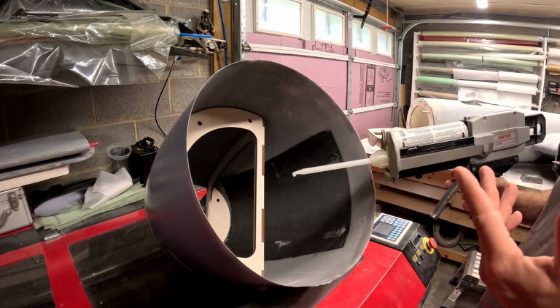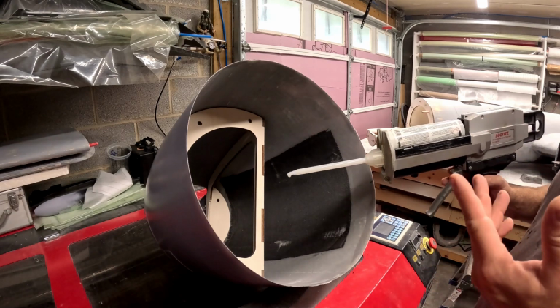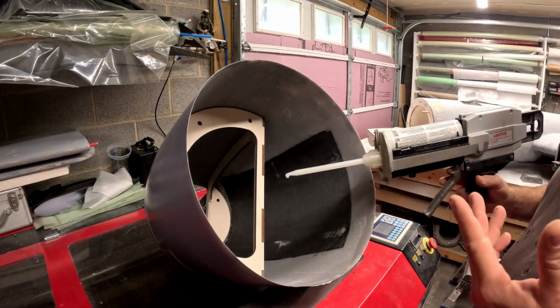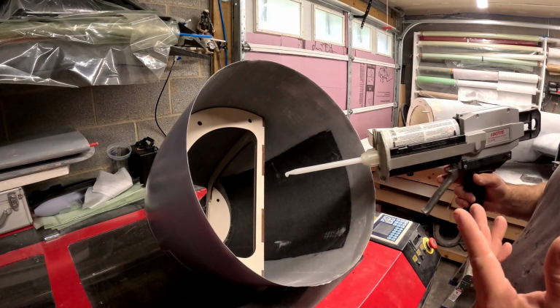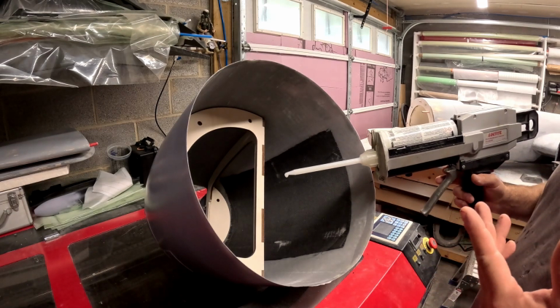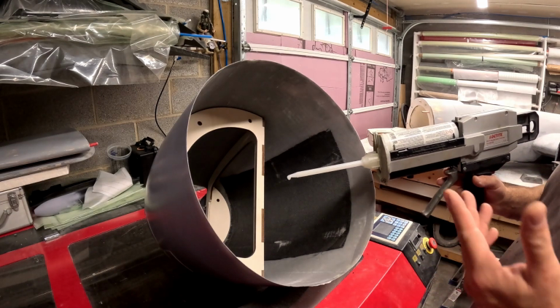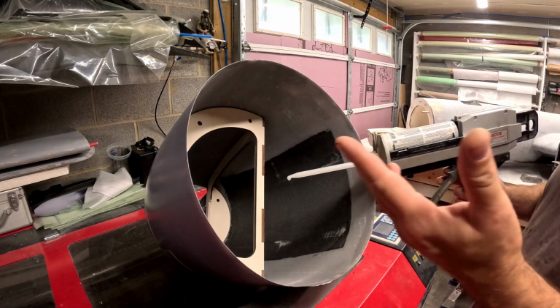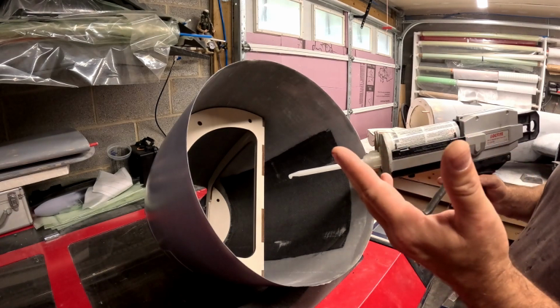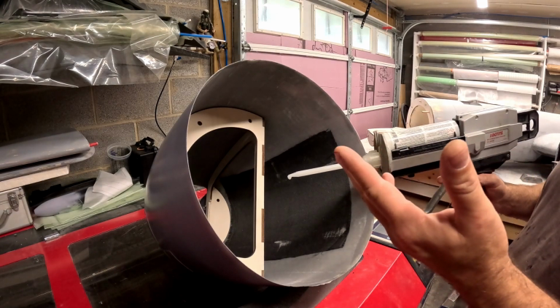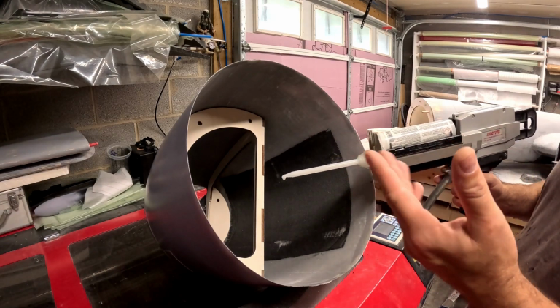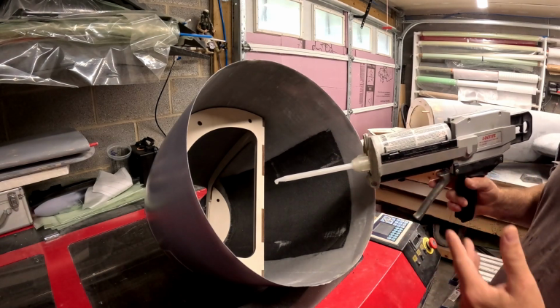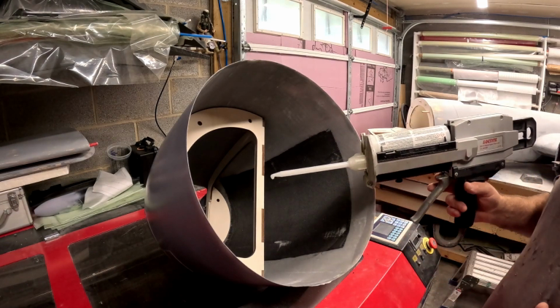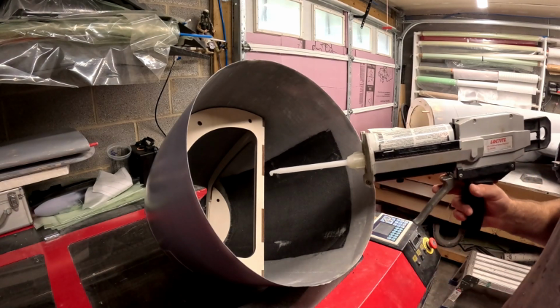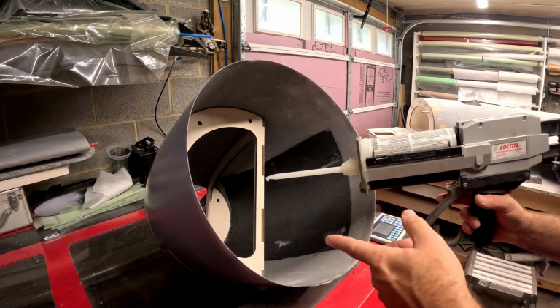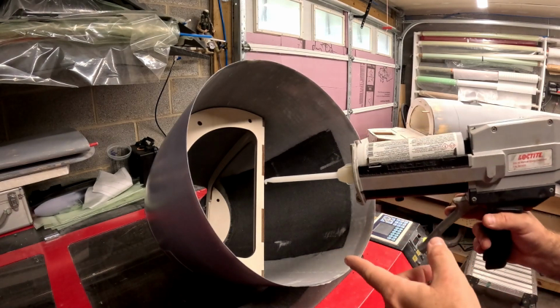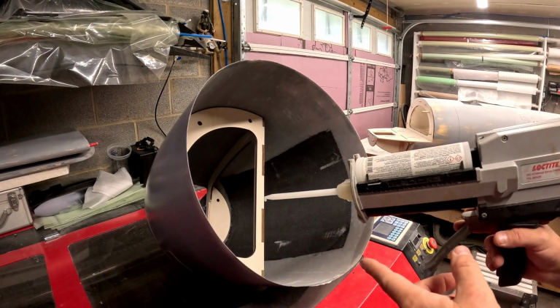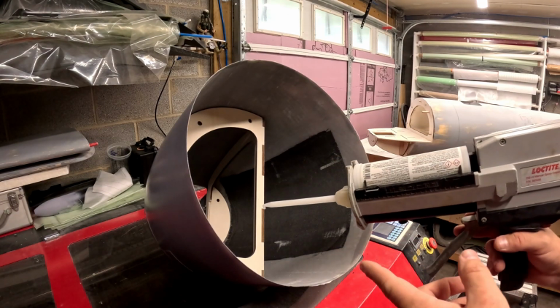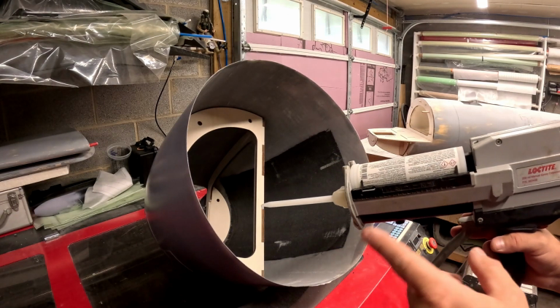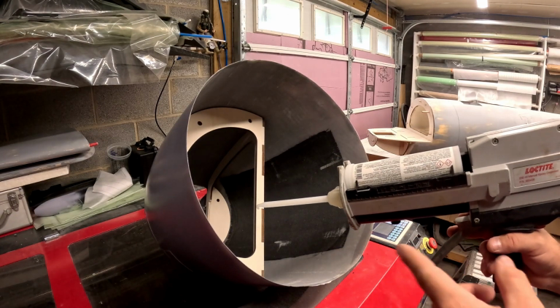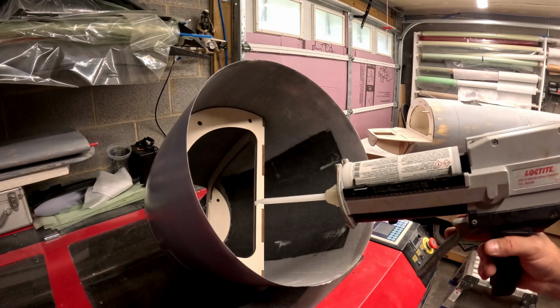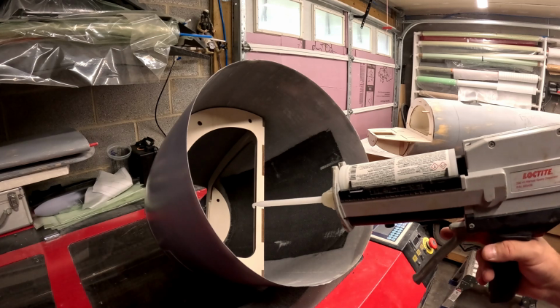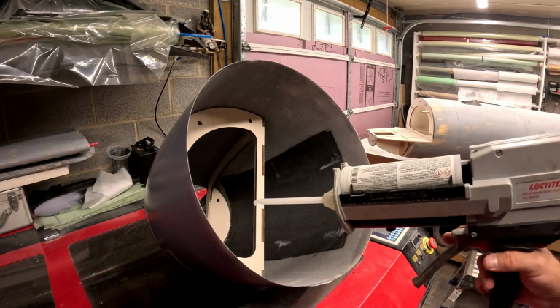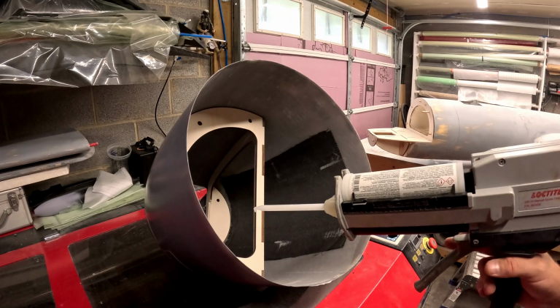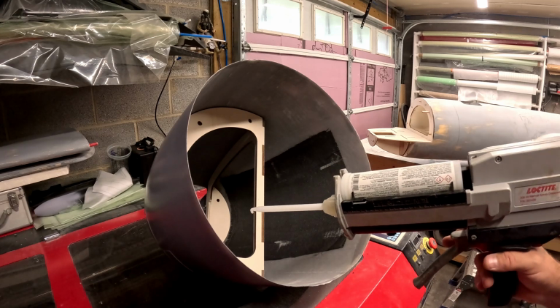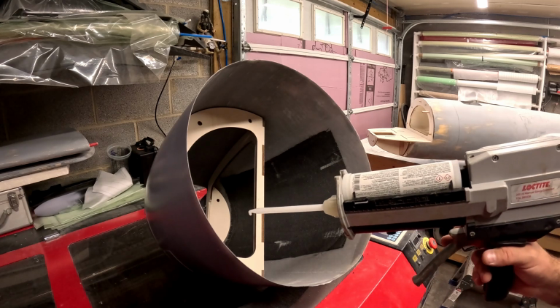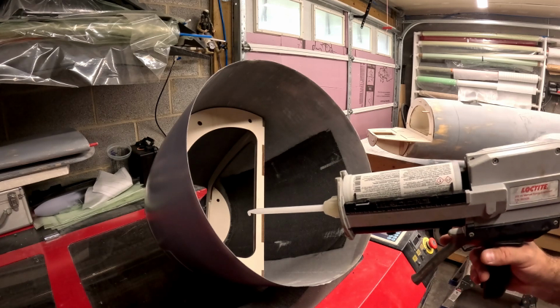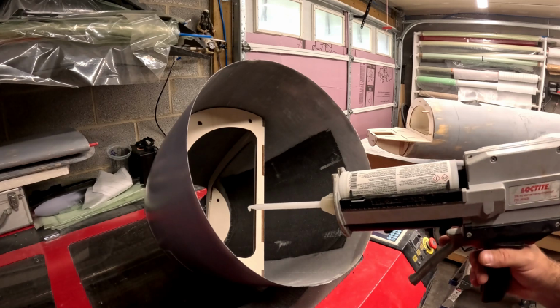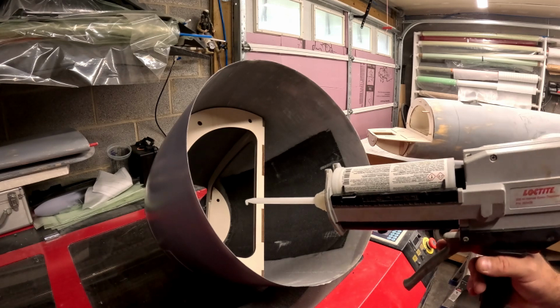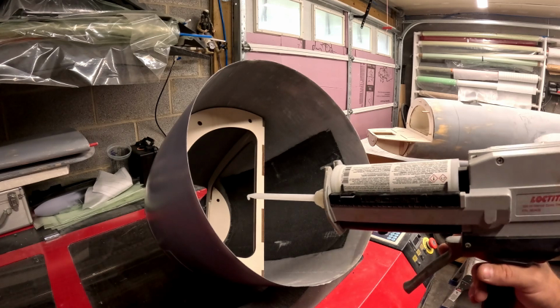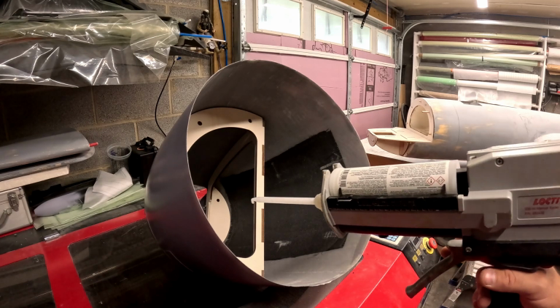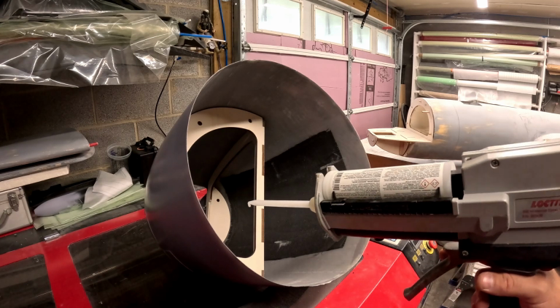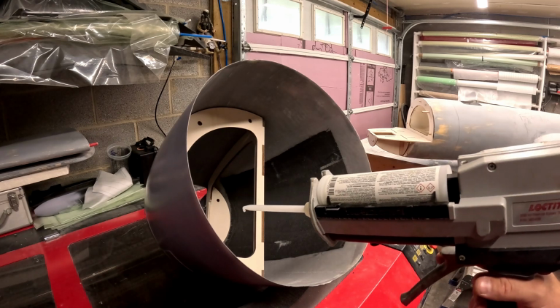Now's the time to HiSow this wood structure into the fiberglass nose cone, and then we'll leave it to cure for a few hours.